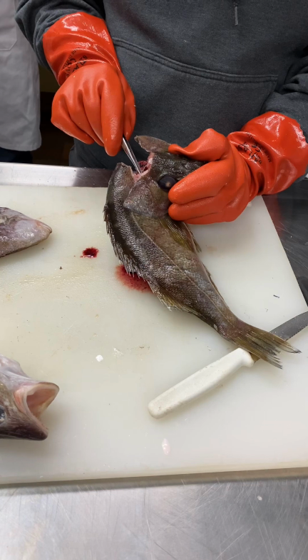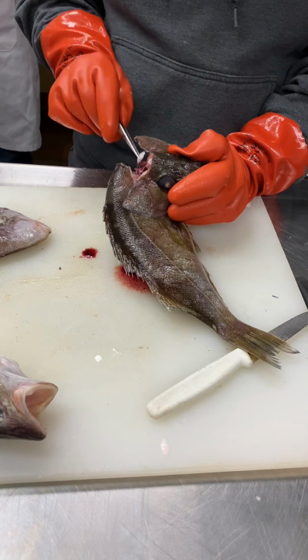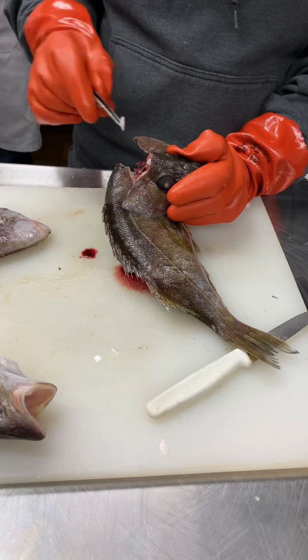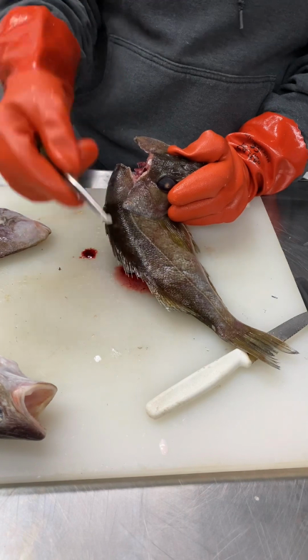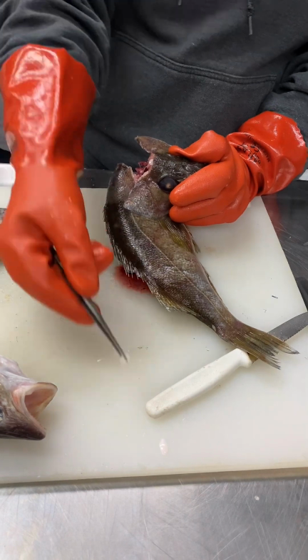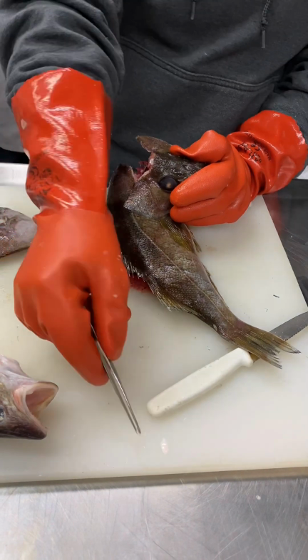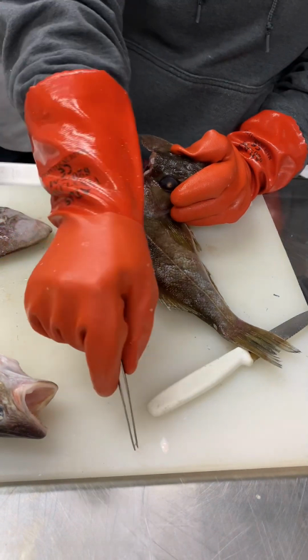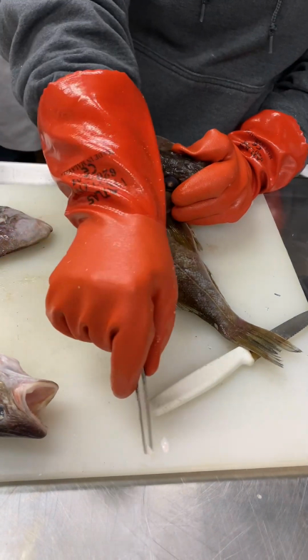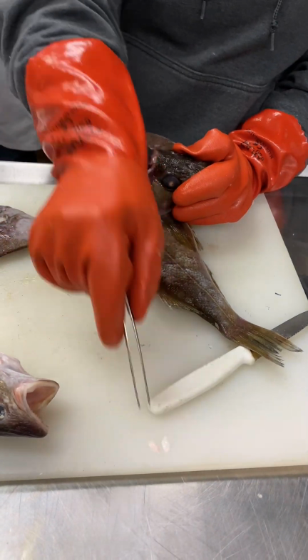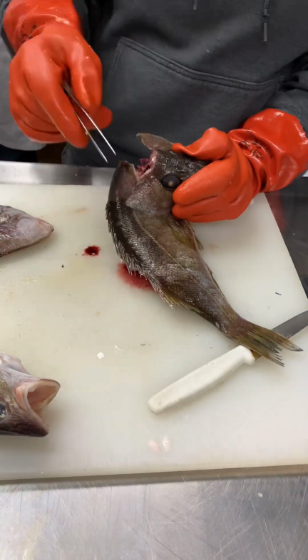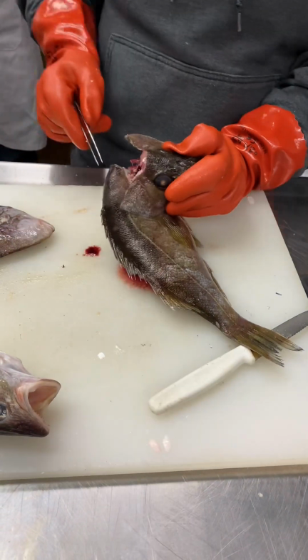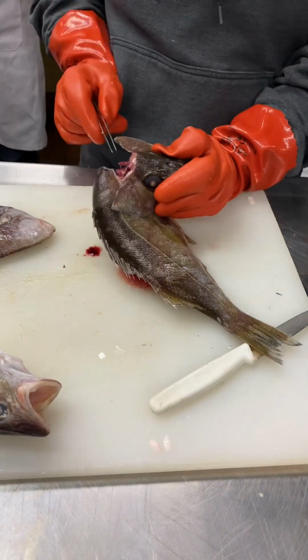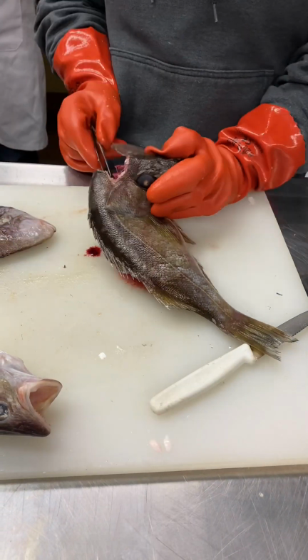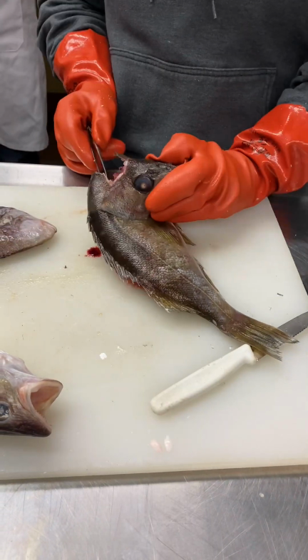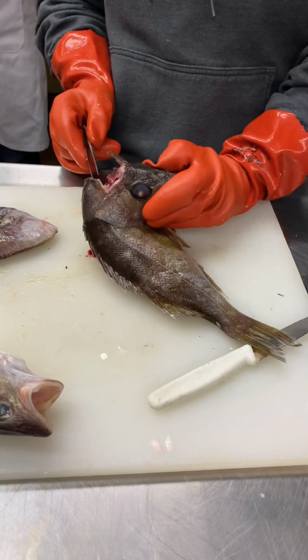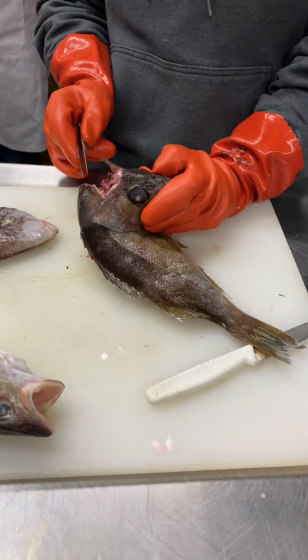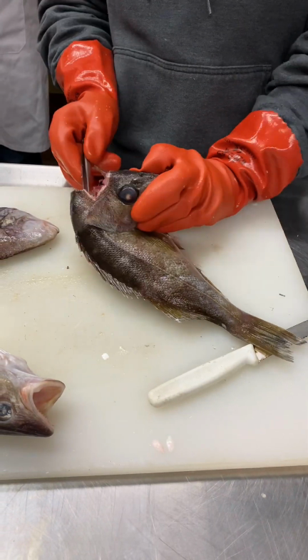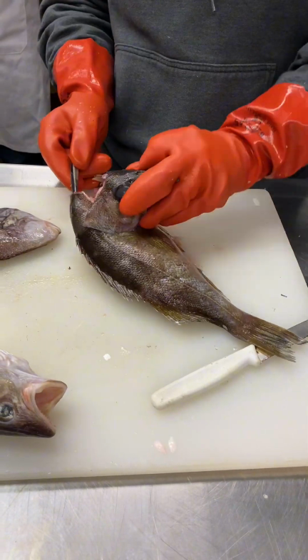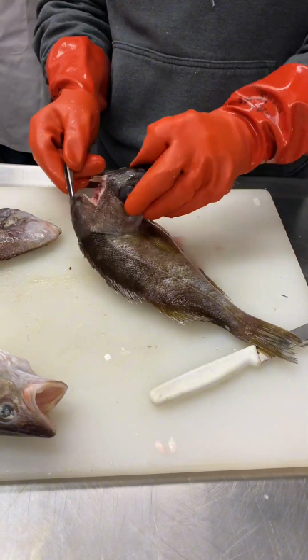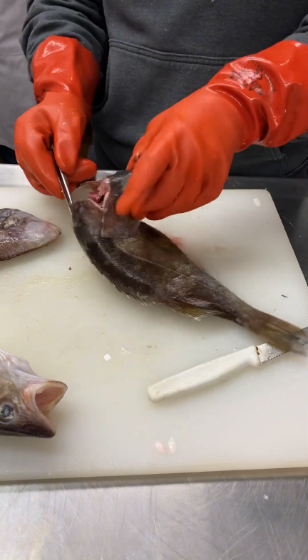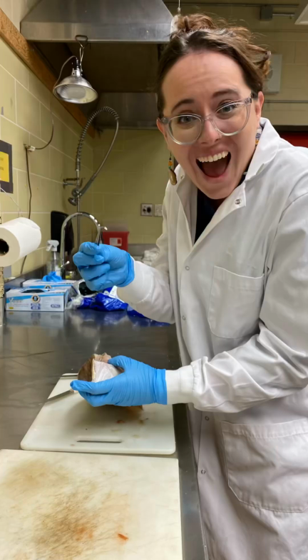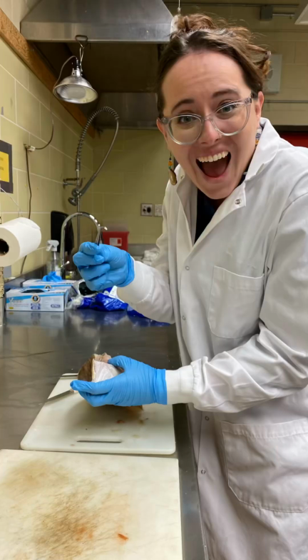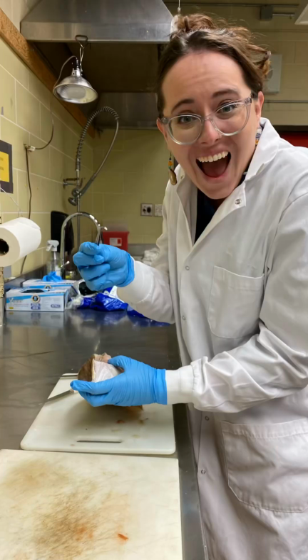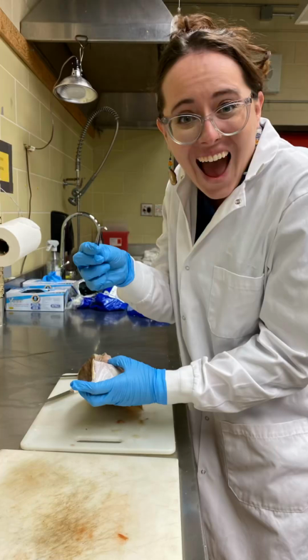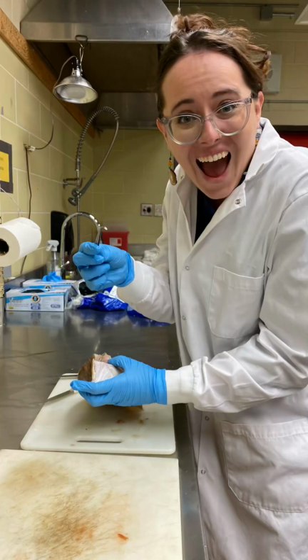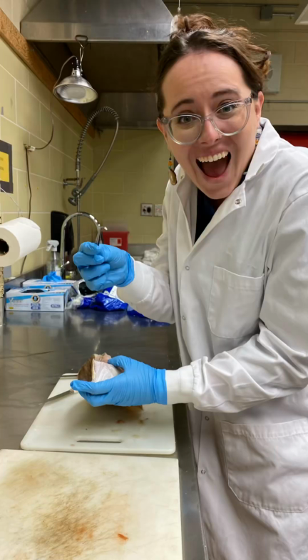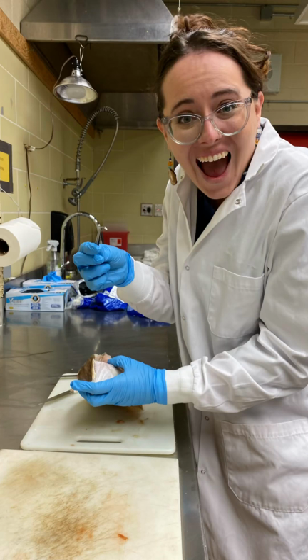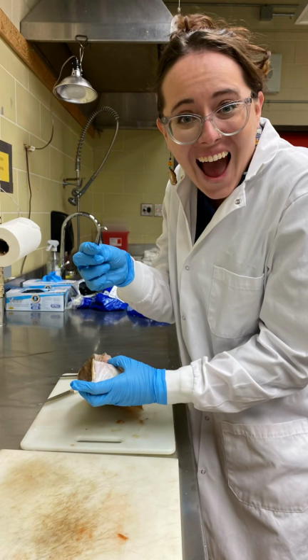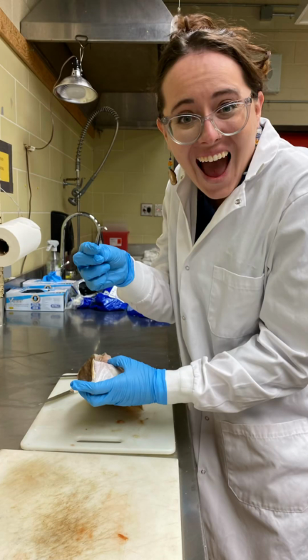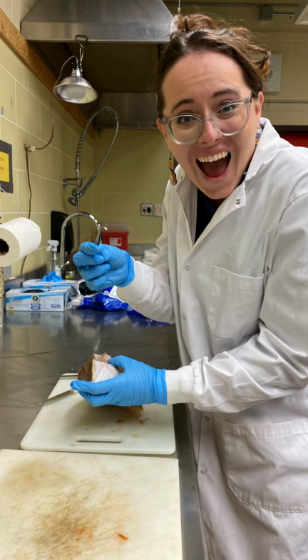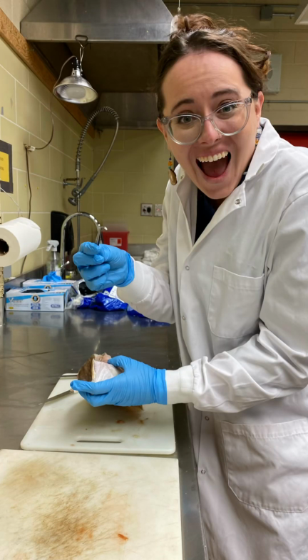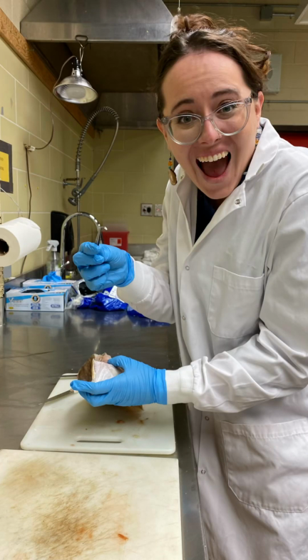That's what they look like — those little white things, those are otoliths. Look how tiny they are, that's what you're fishing for. And here's me getting my first pair, like a proud mom.